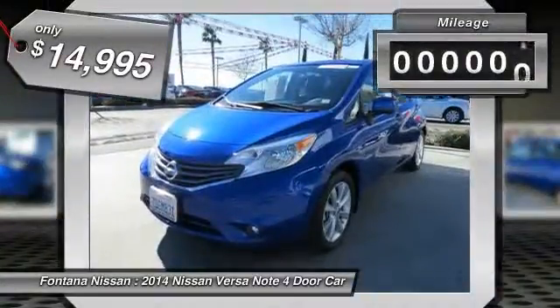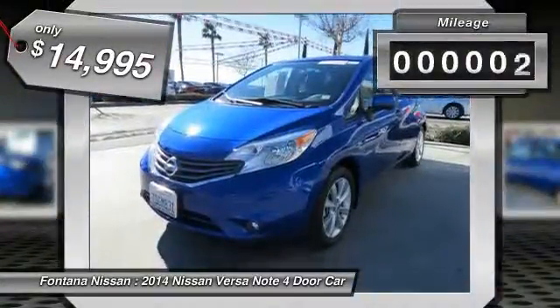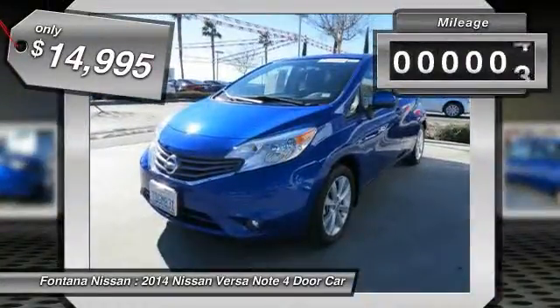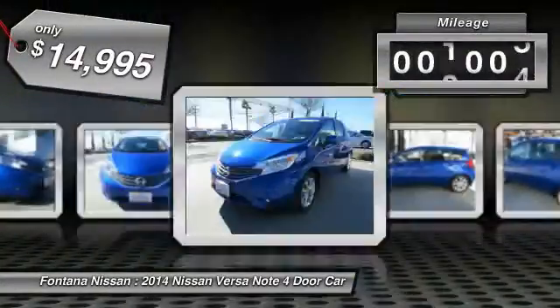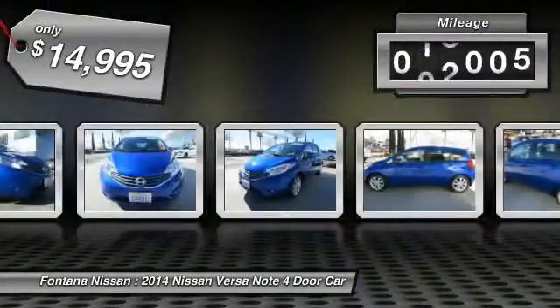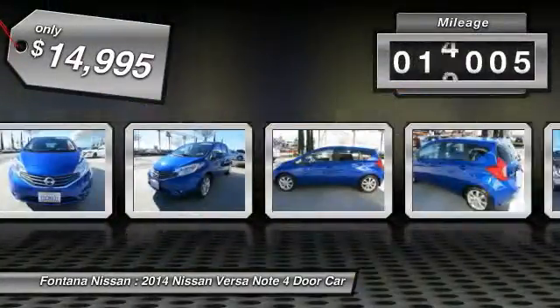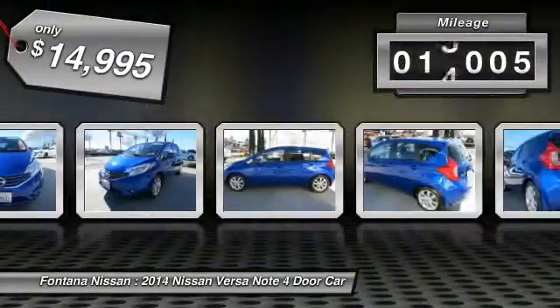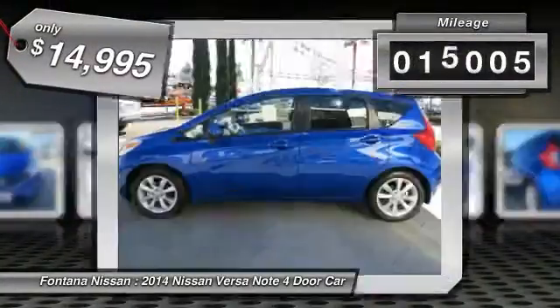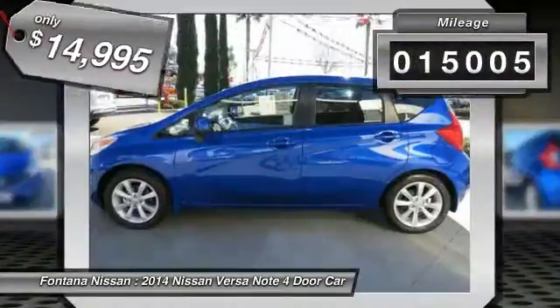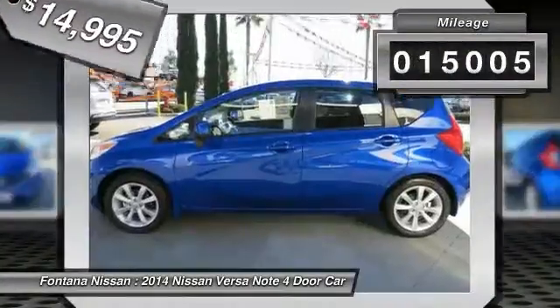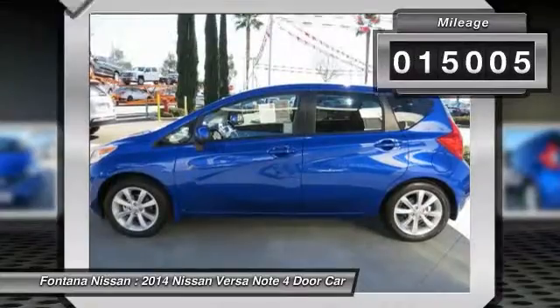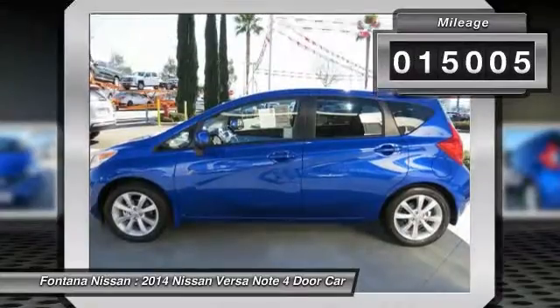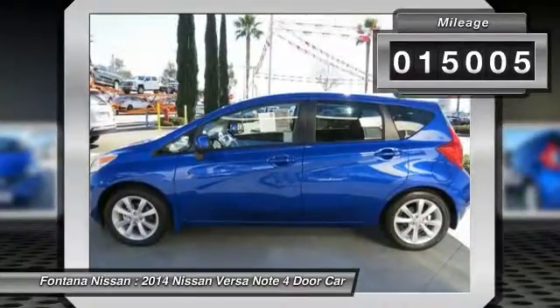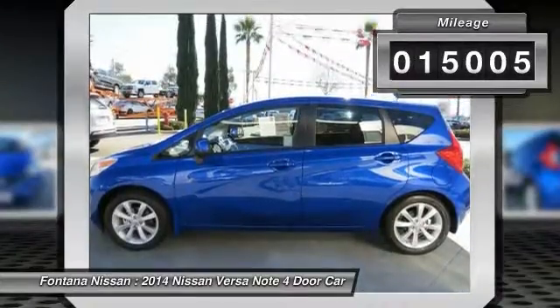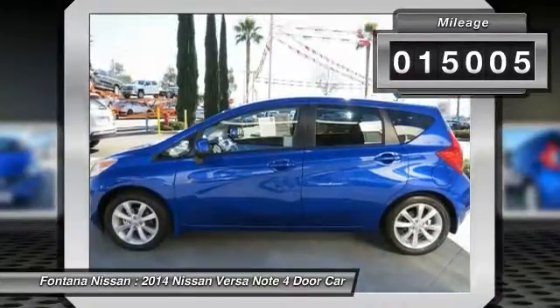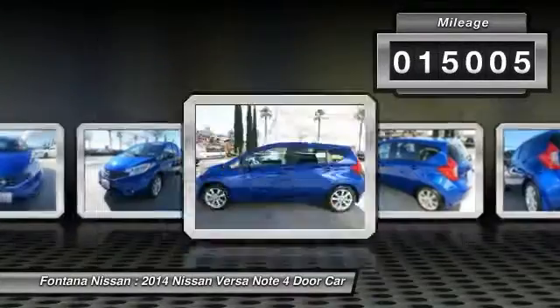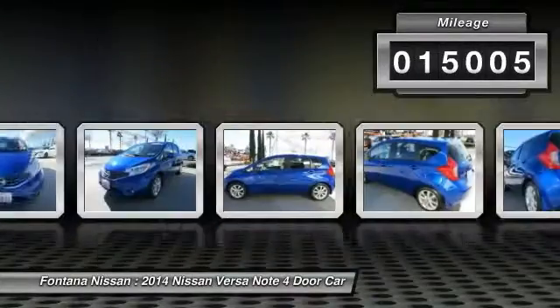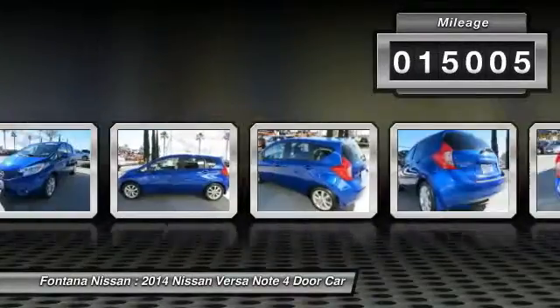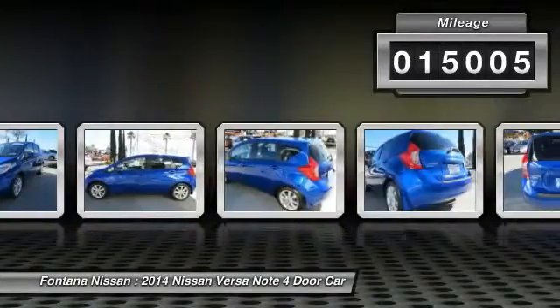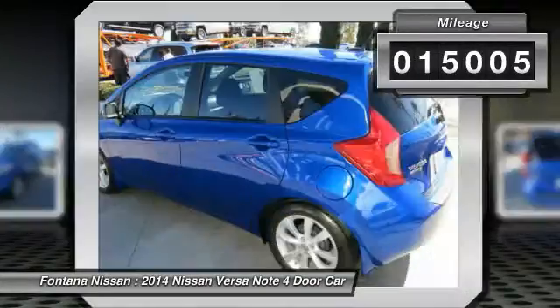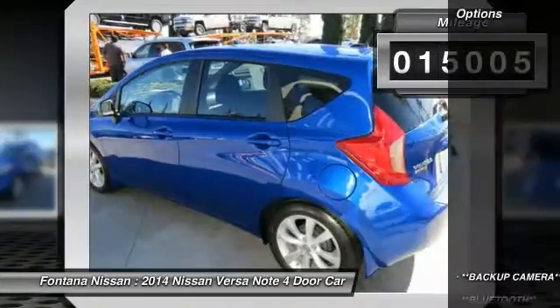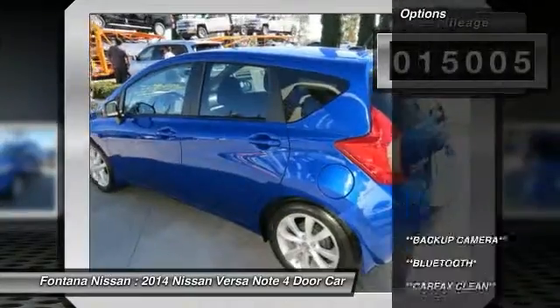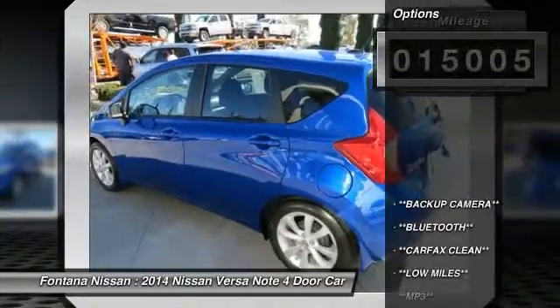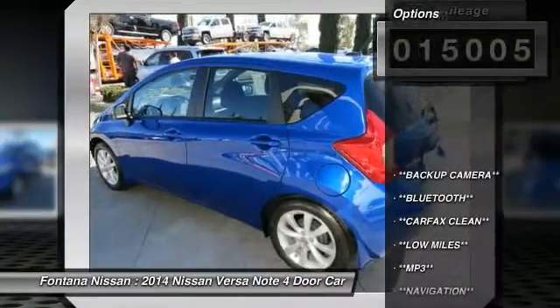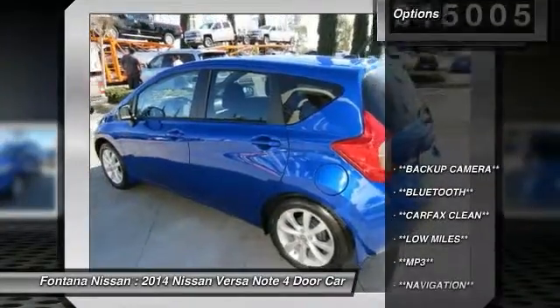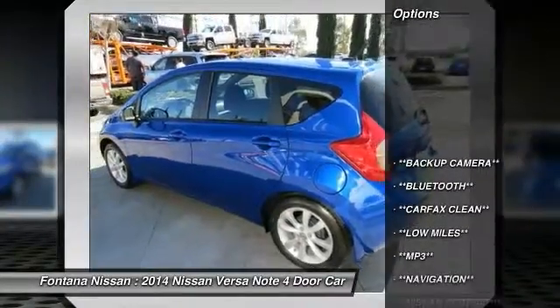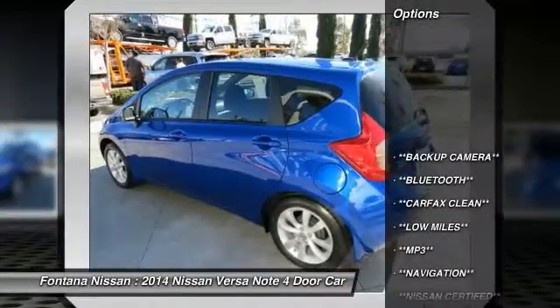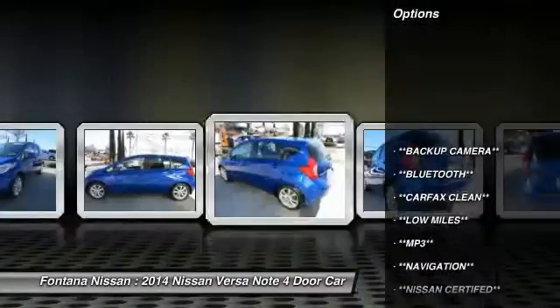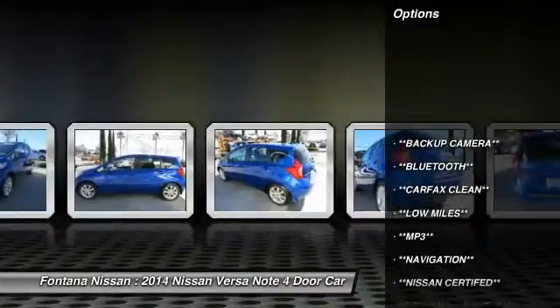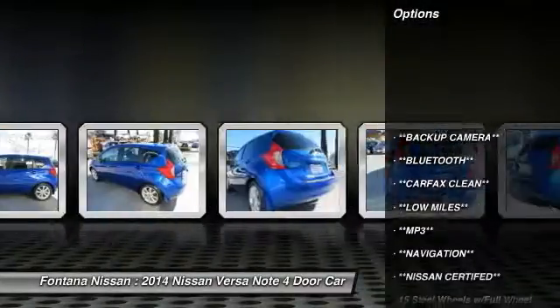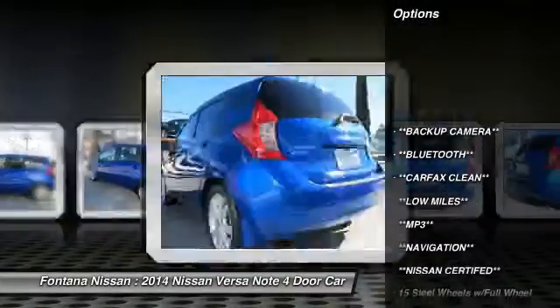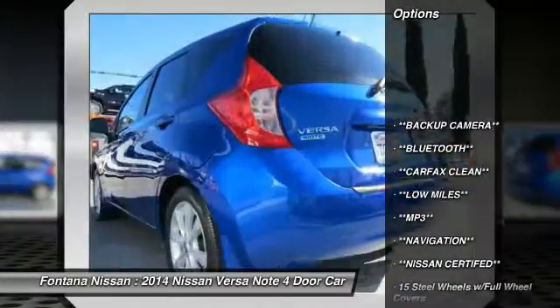This vehicle has less than 20,000 miles. Here are some of this vehicle's great options: dual airbags,